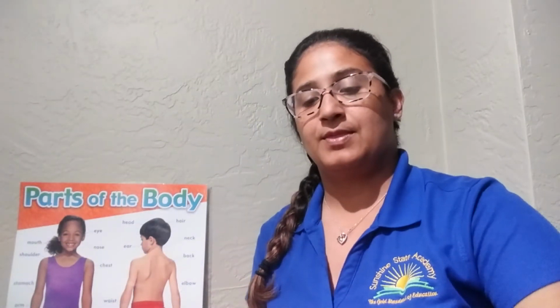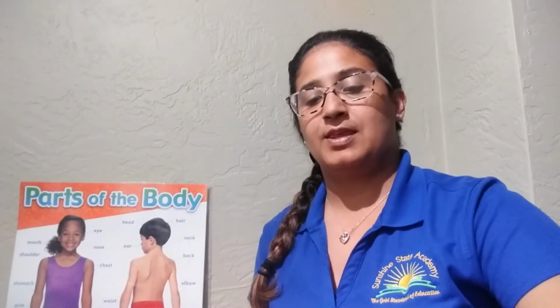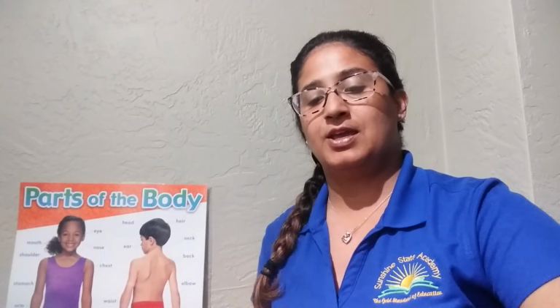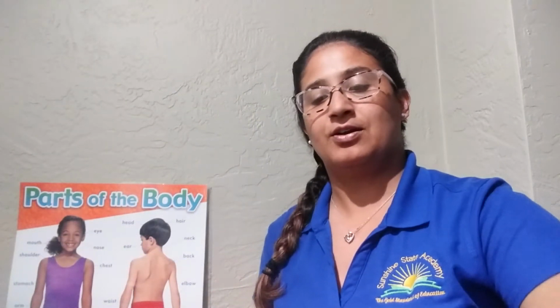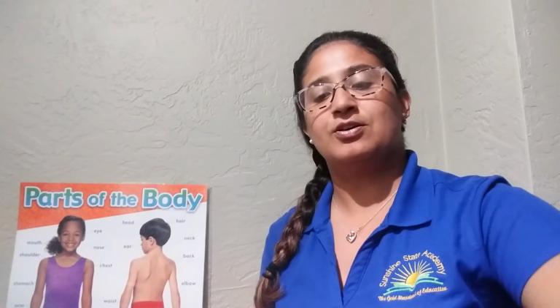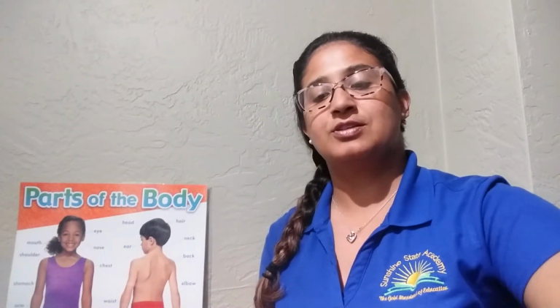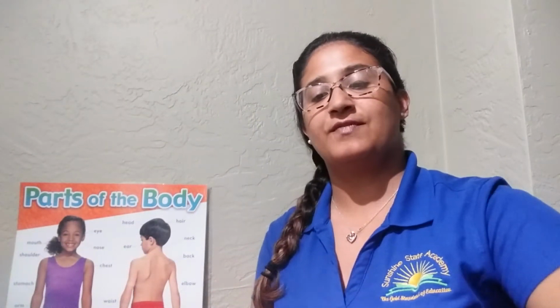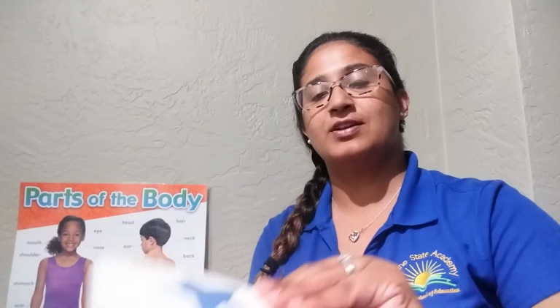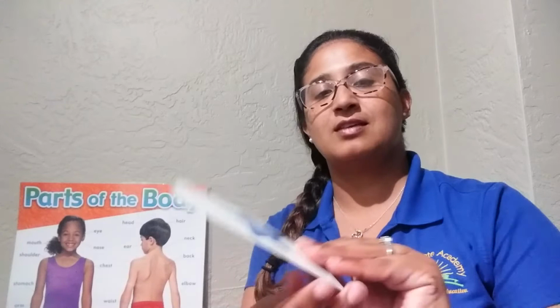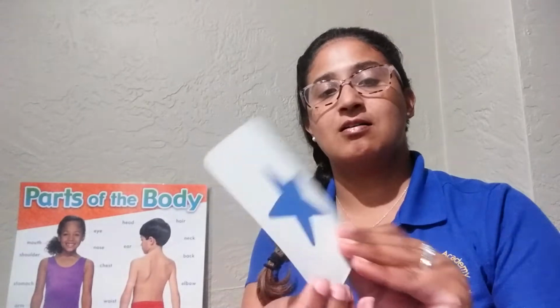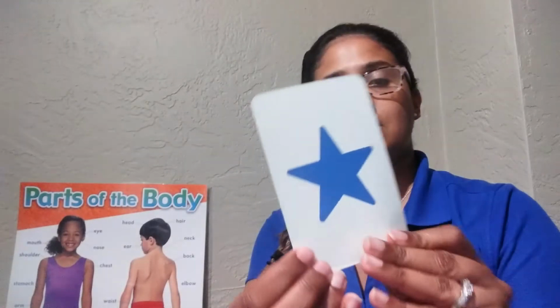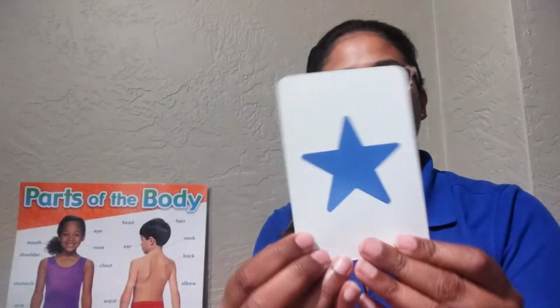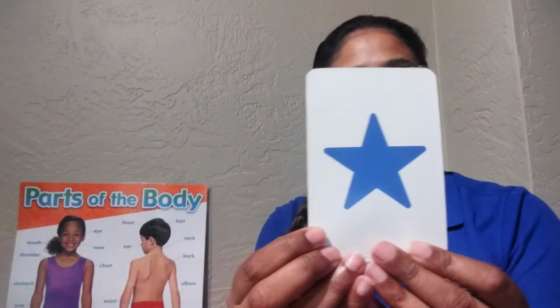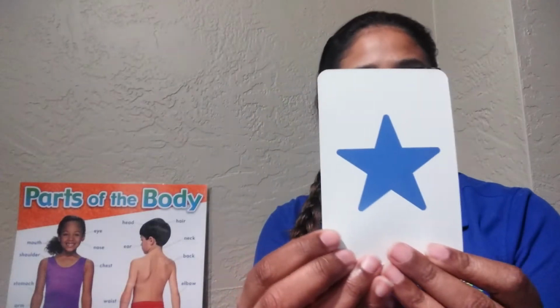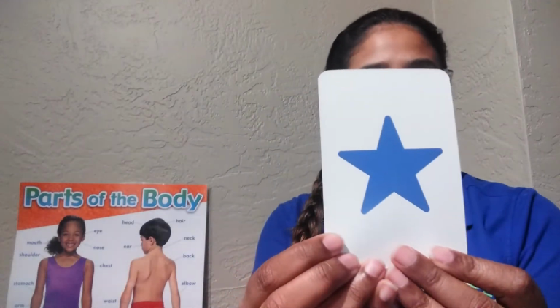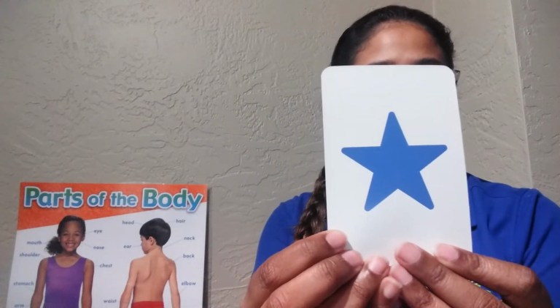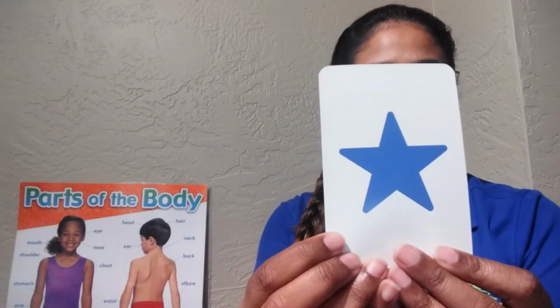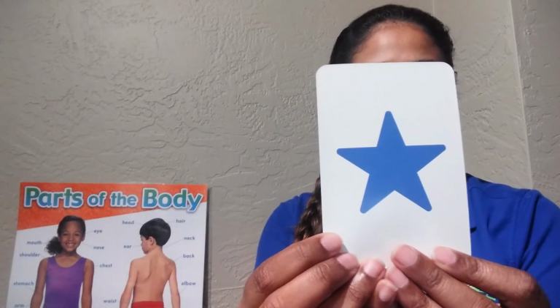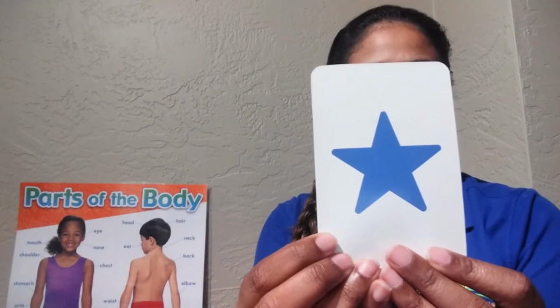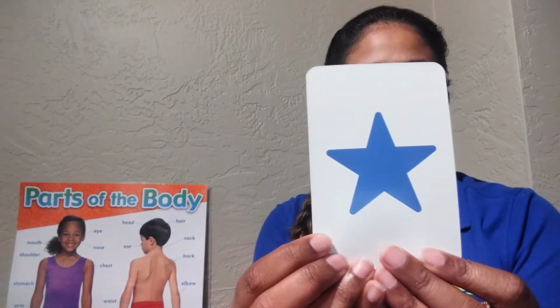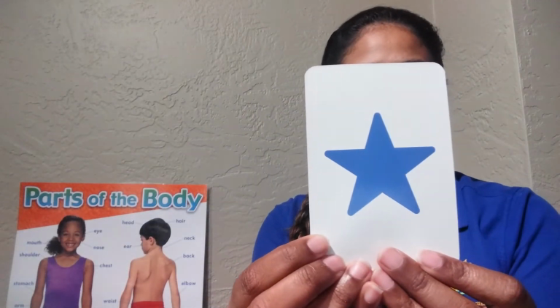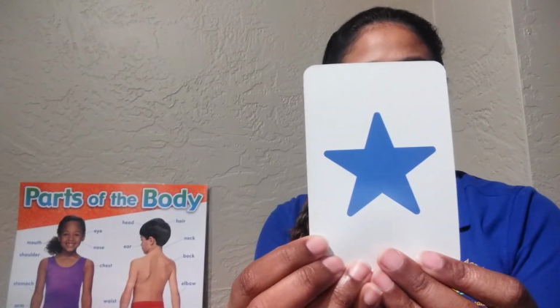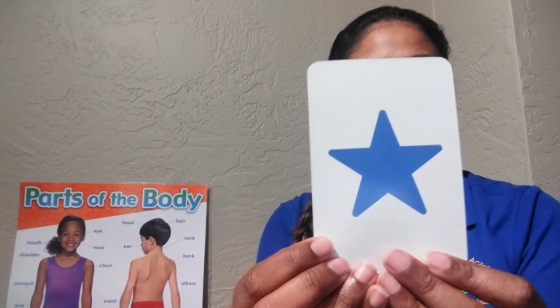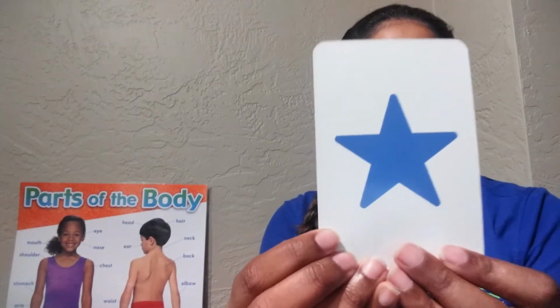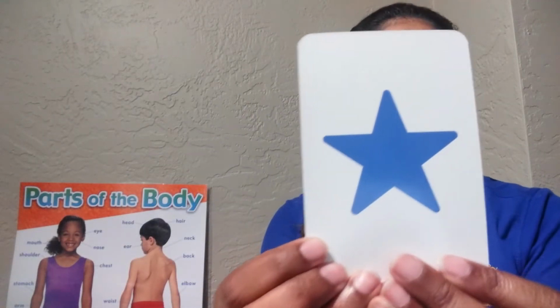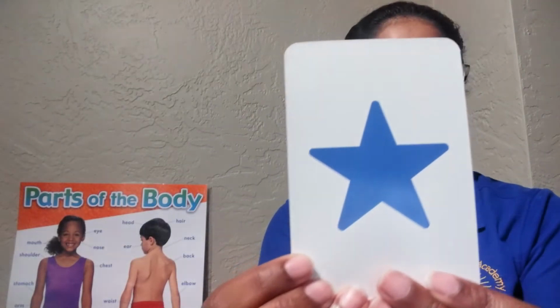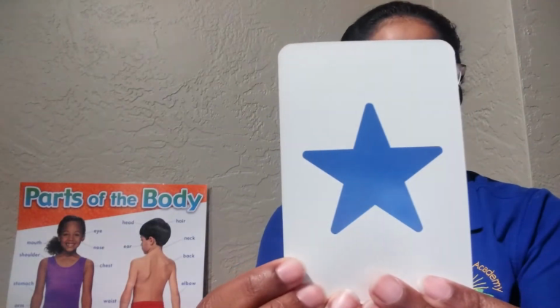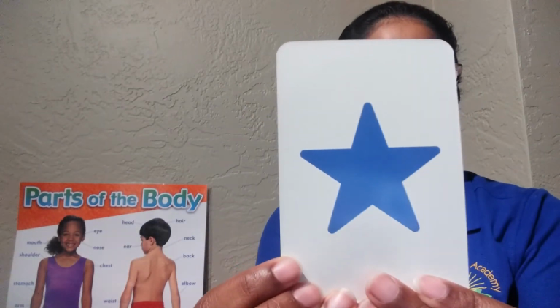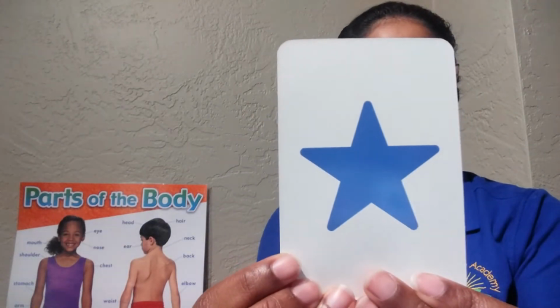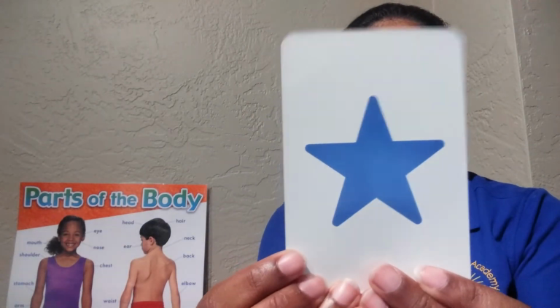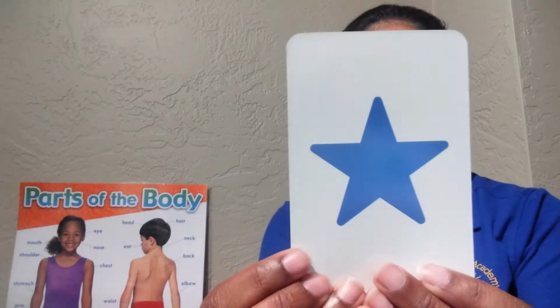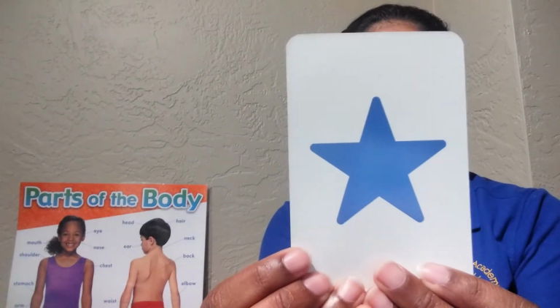Here goes our favorite song. A star. Blue star.